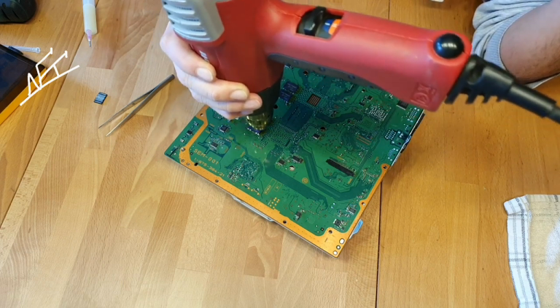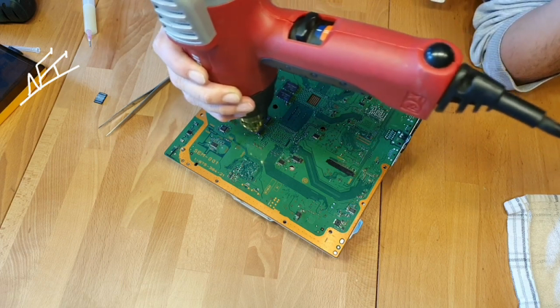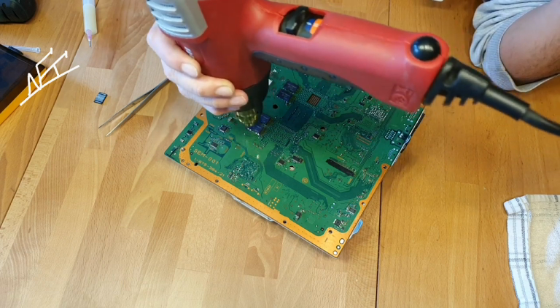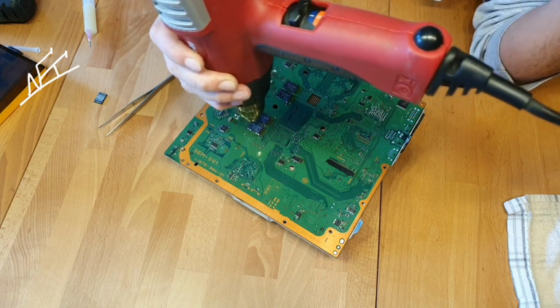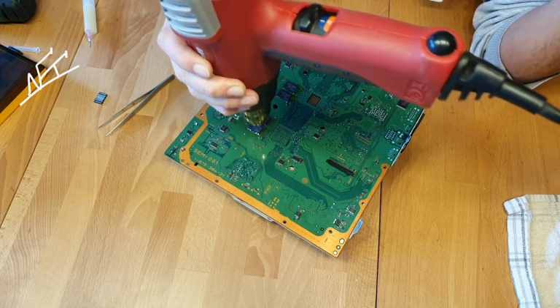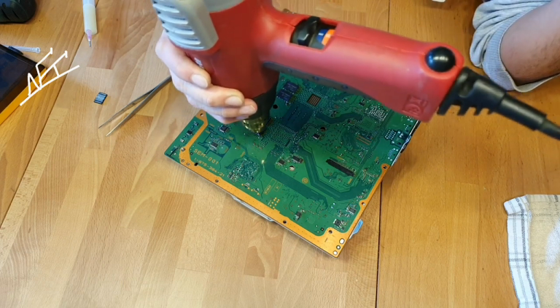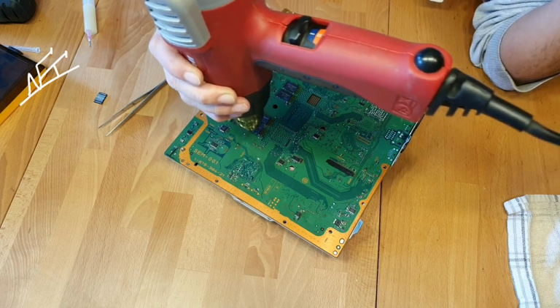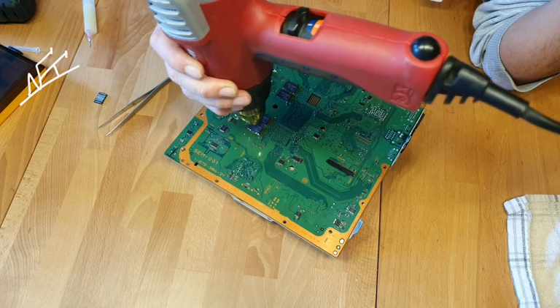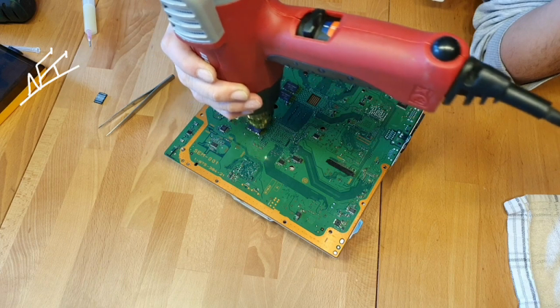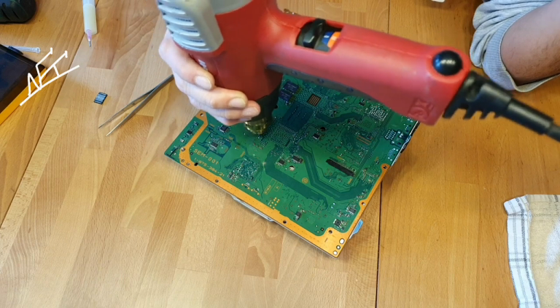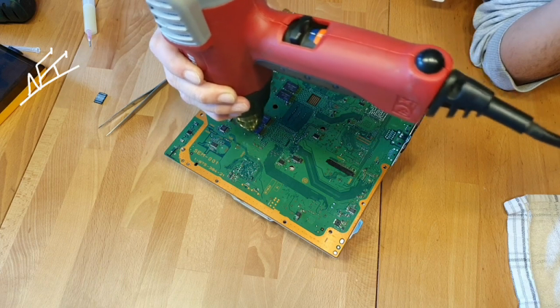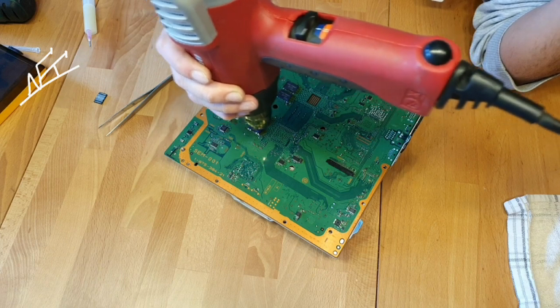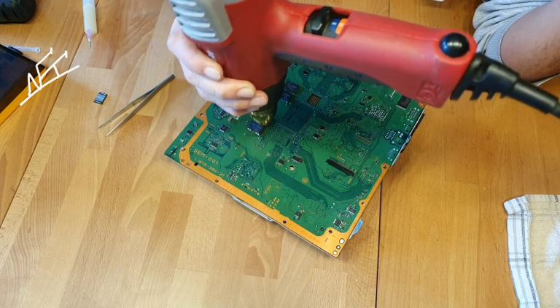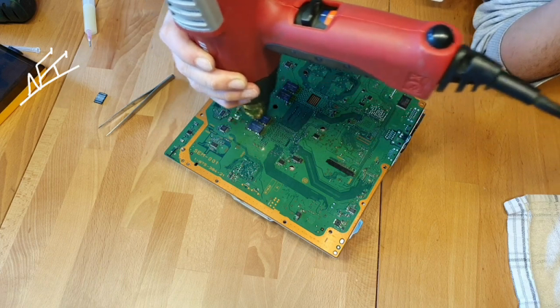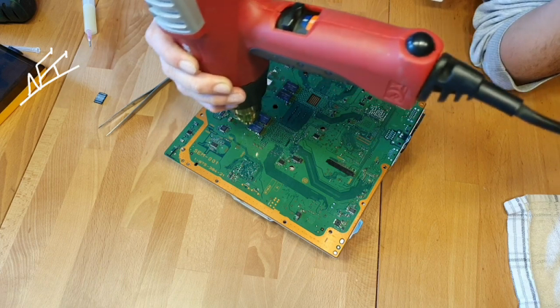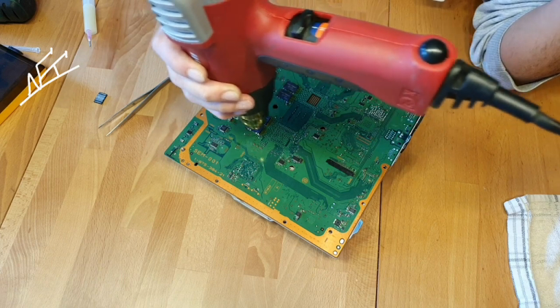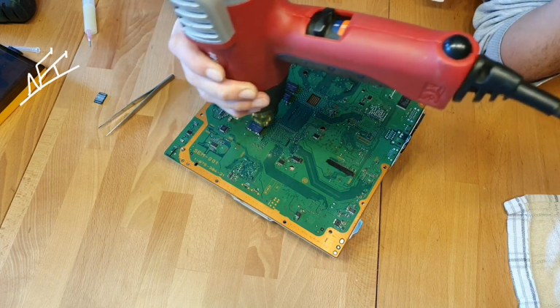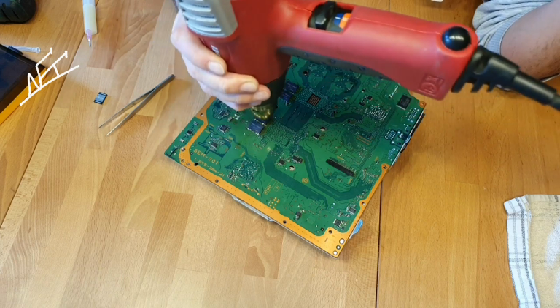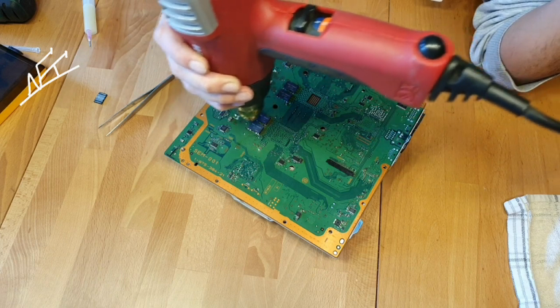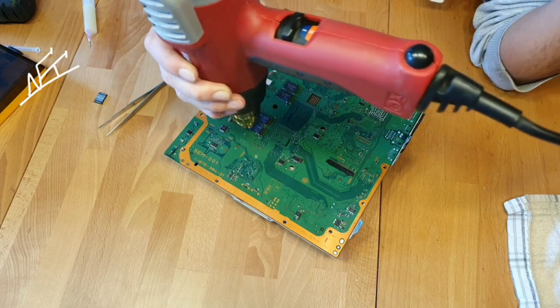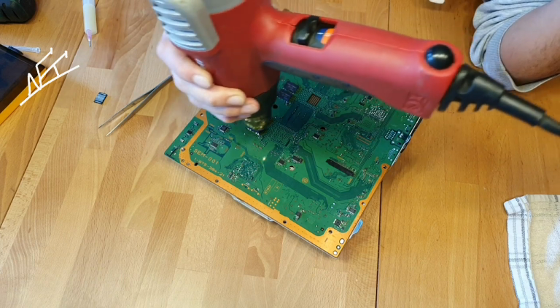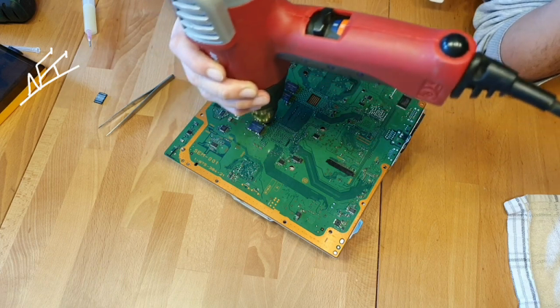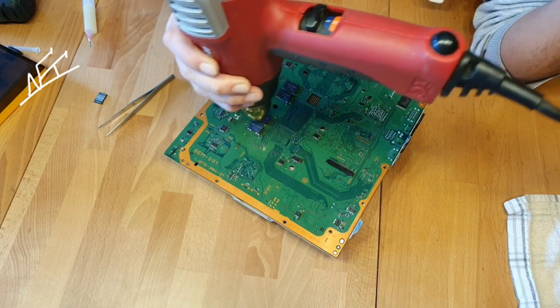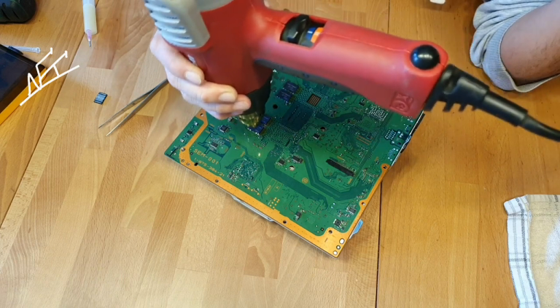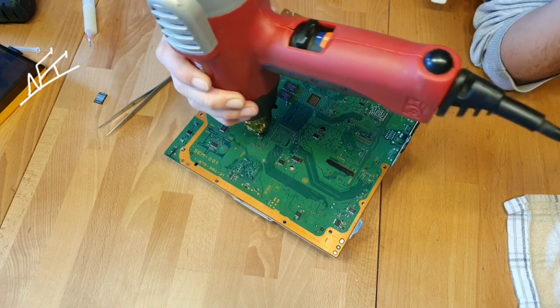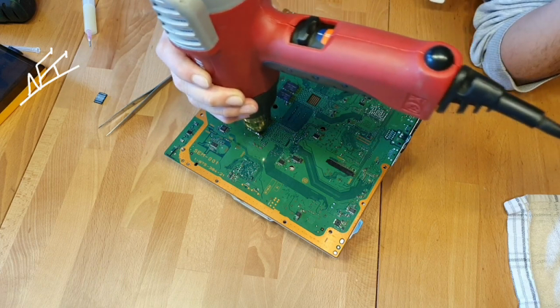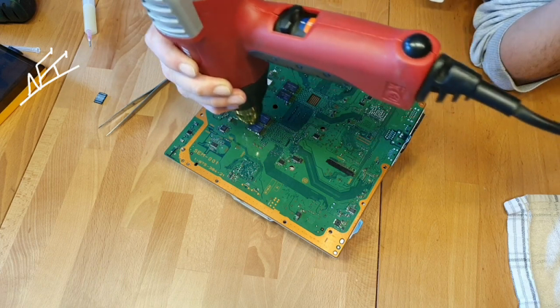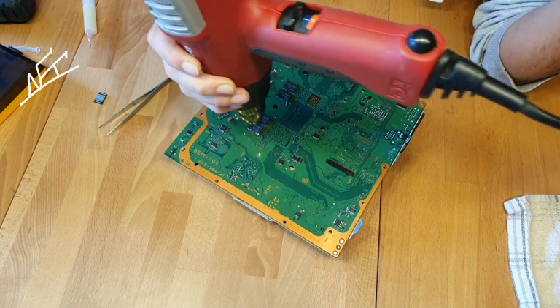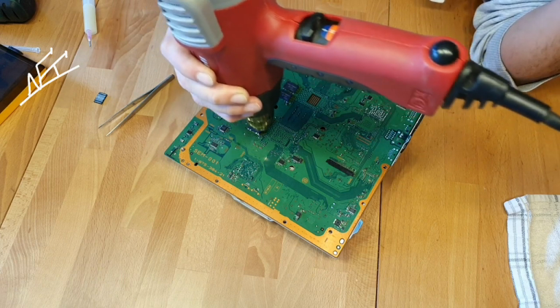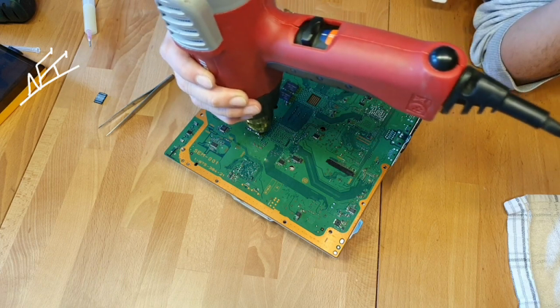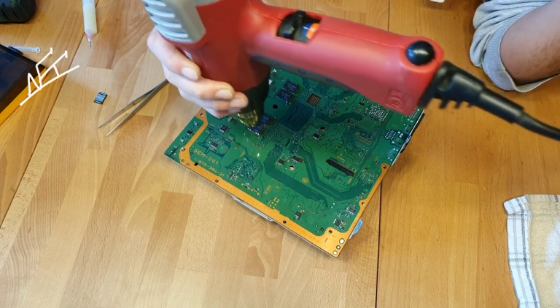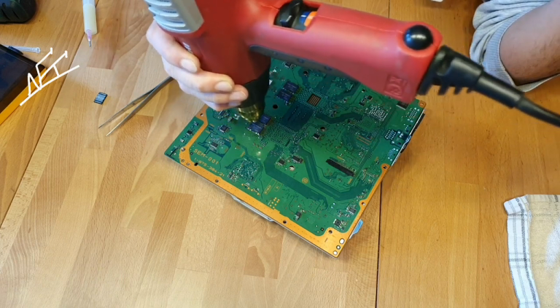Soldering has begun to melt. It looks good.